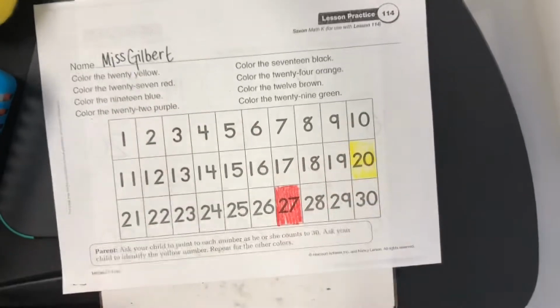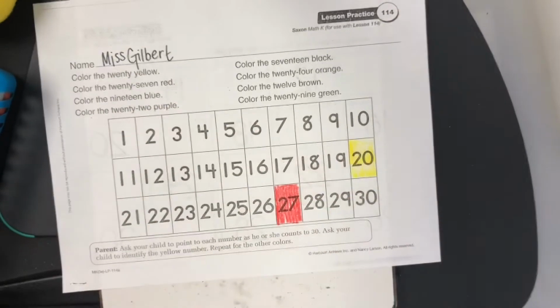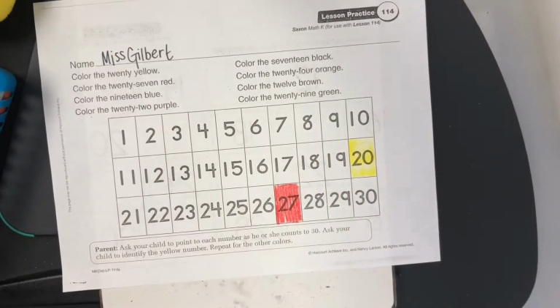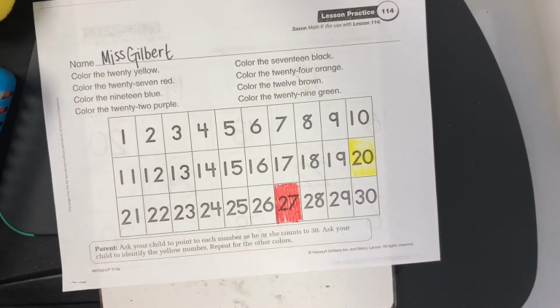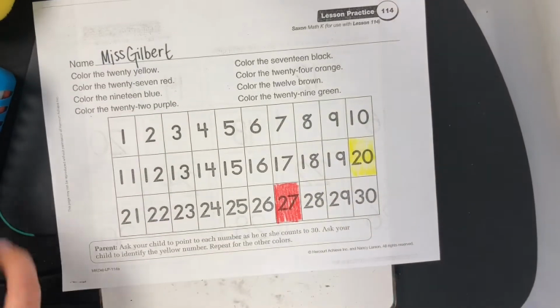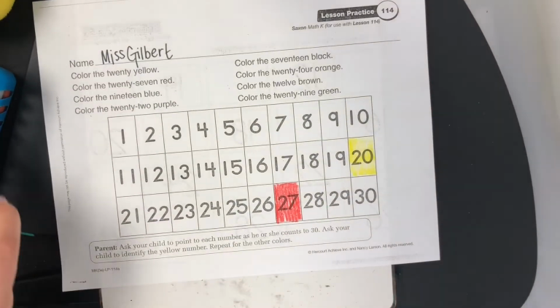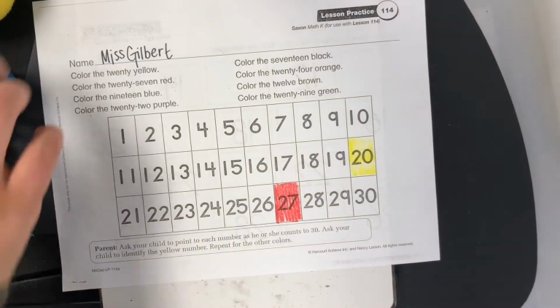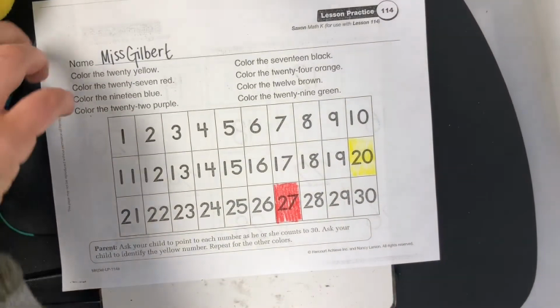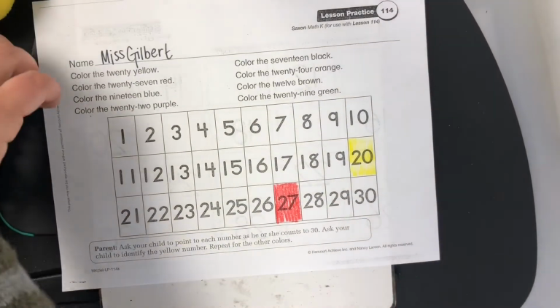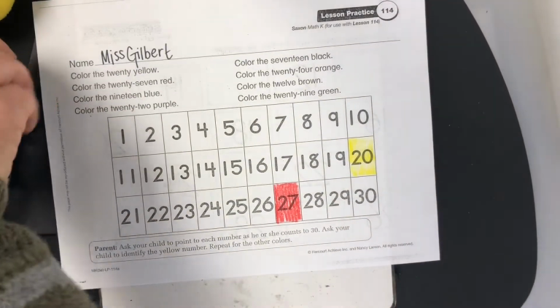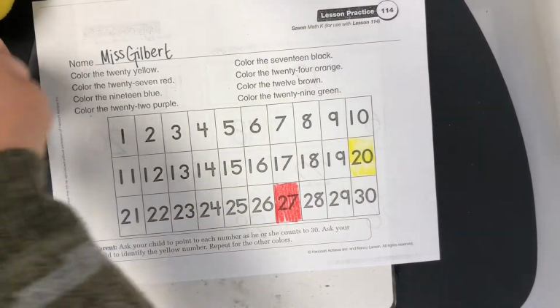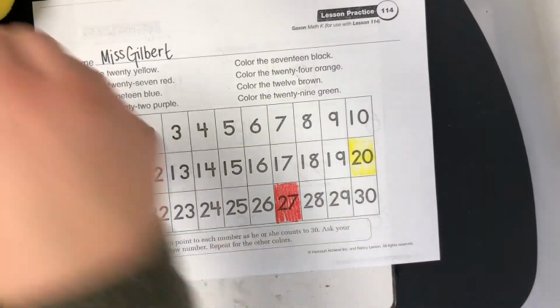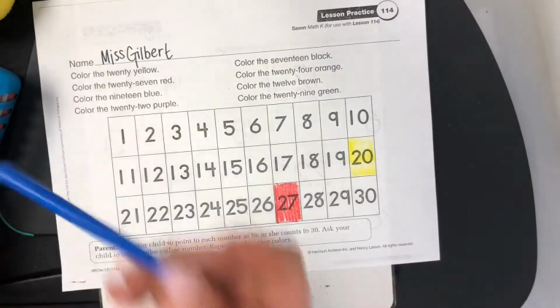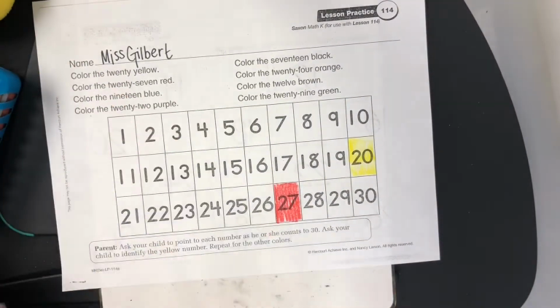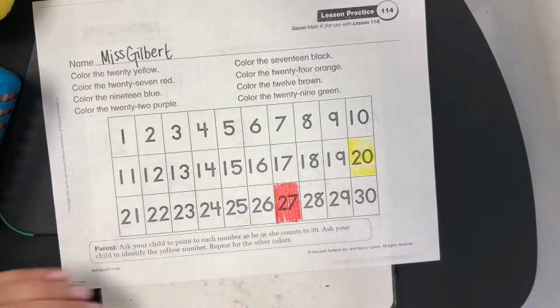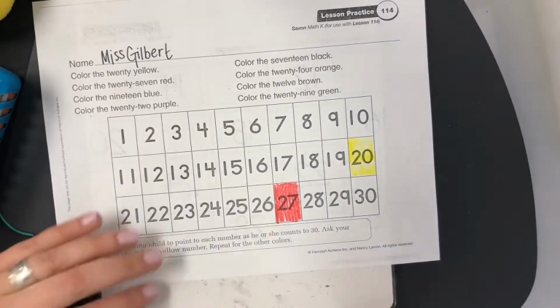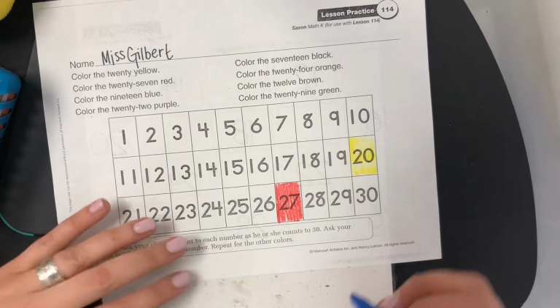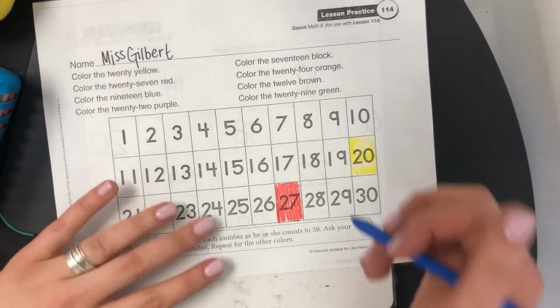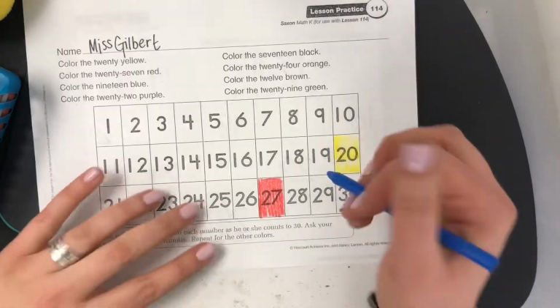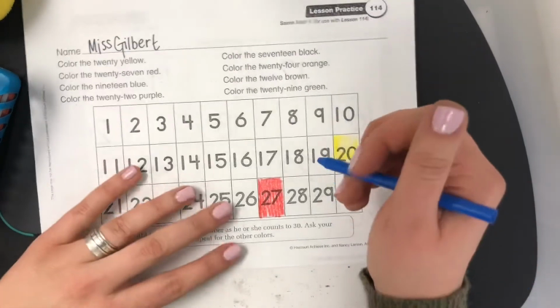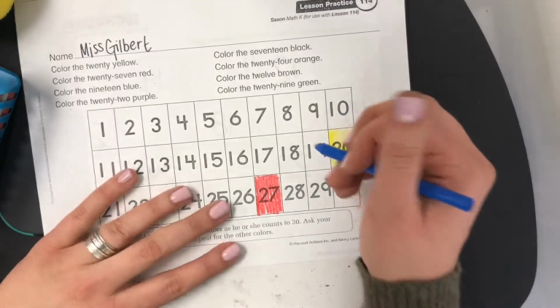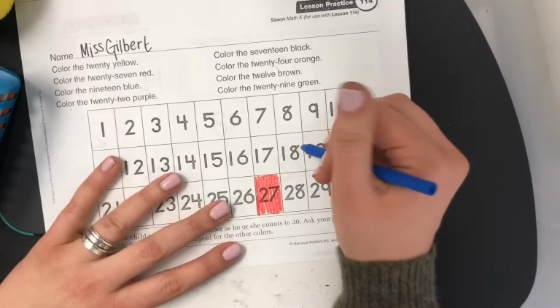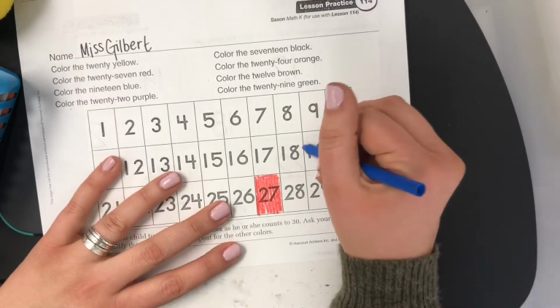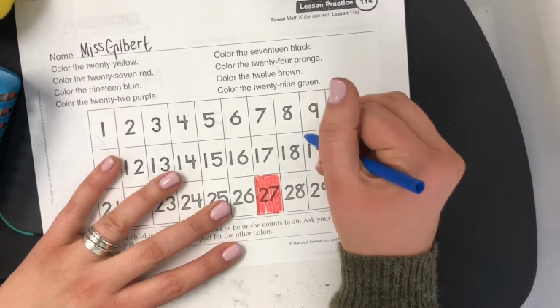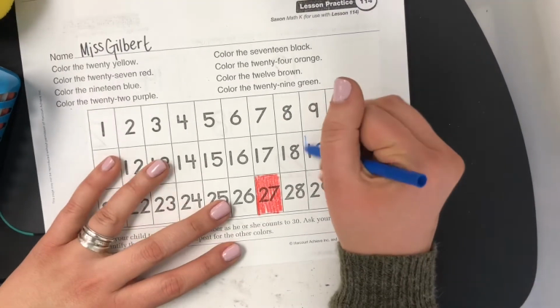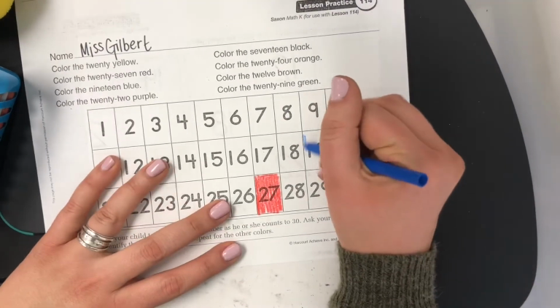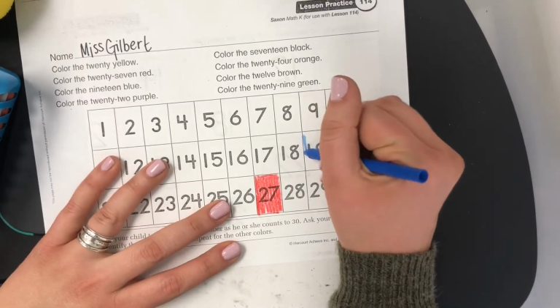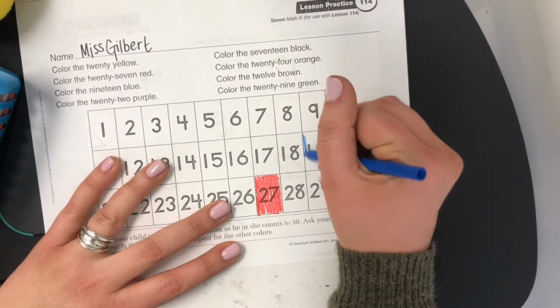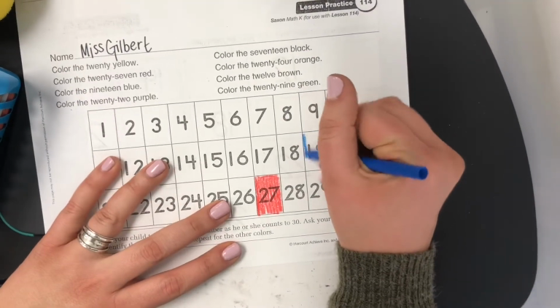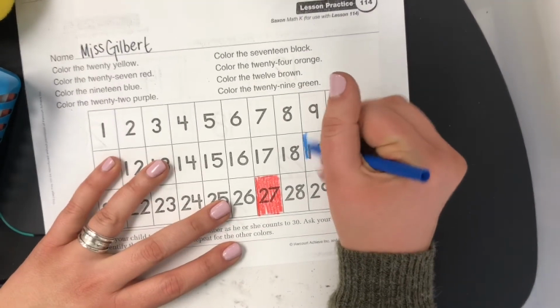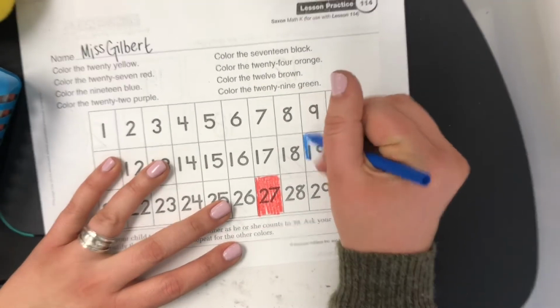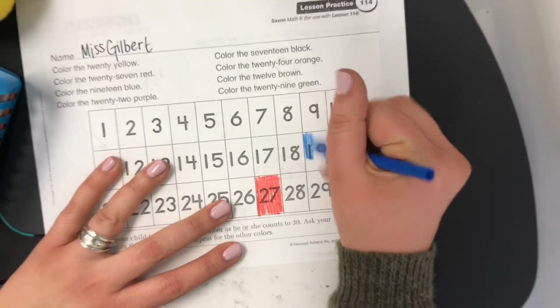Color the number 19 blue. 19. 1, 9. 19 blue.